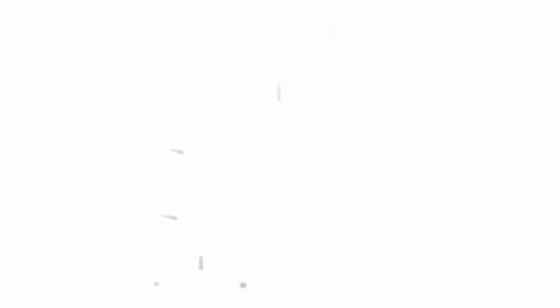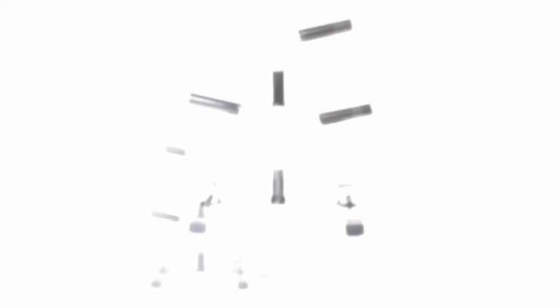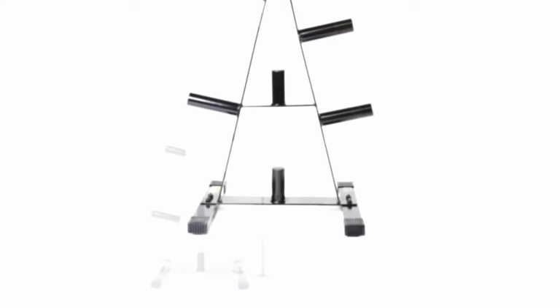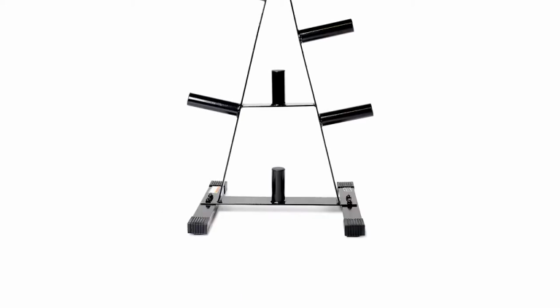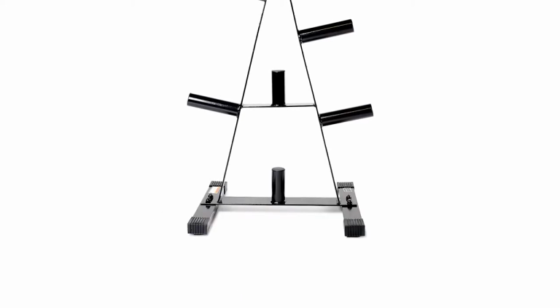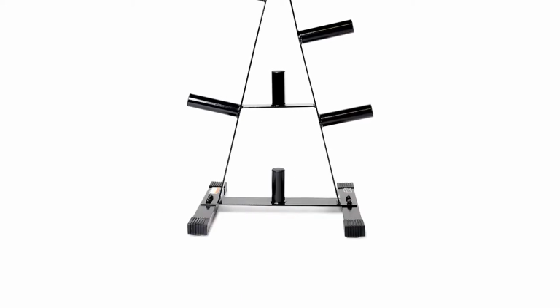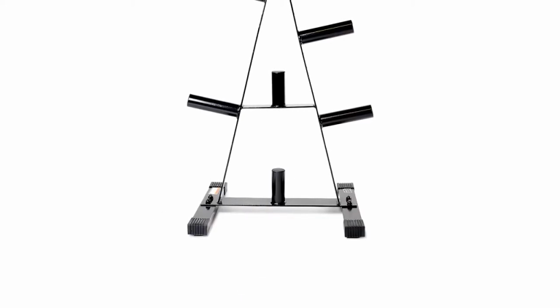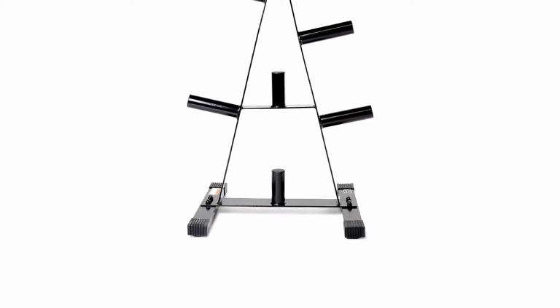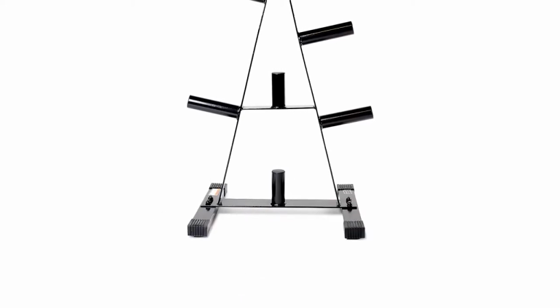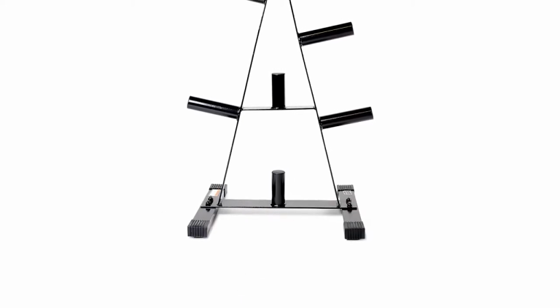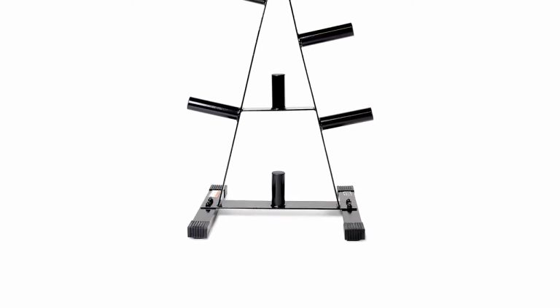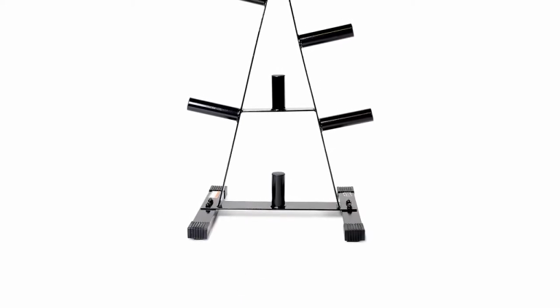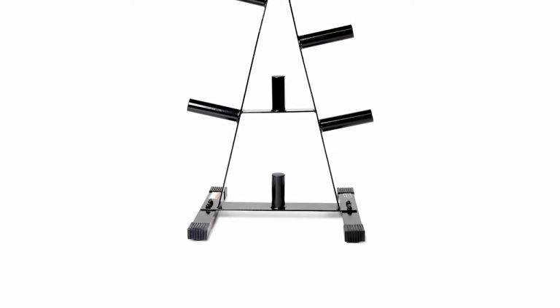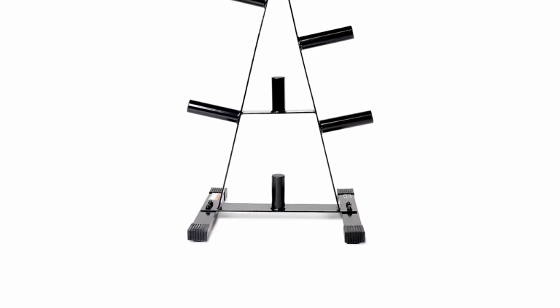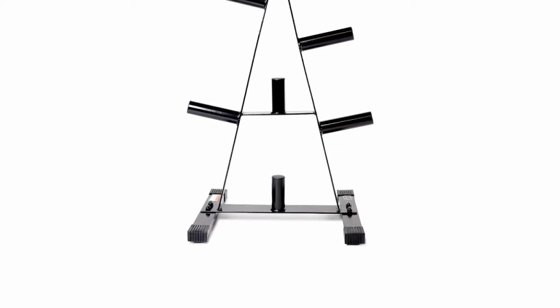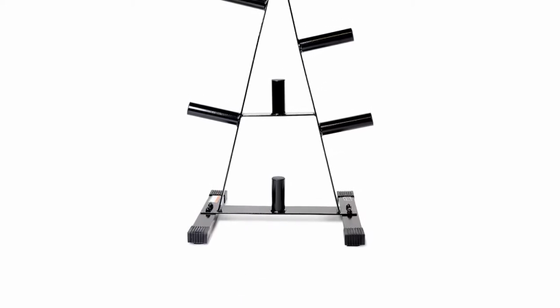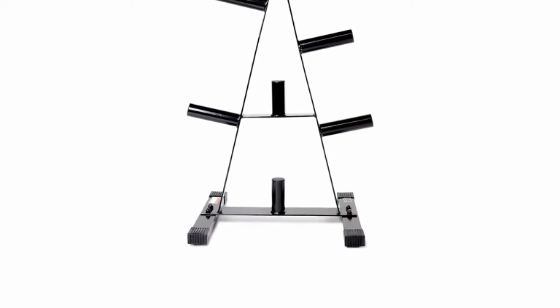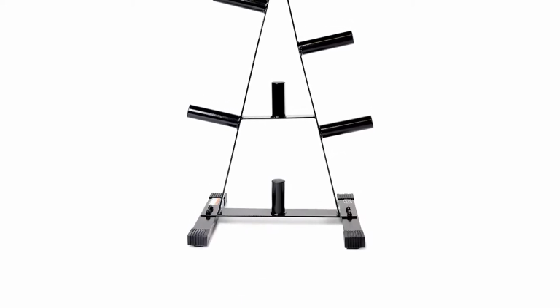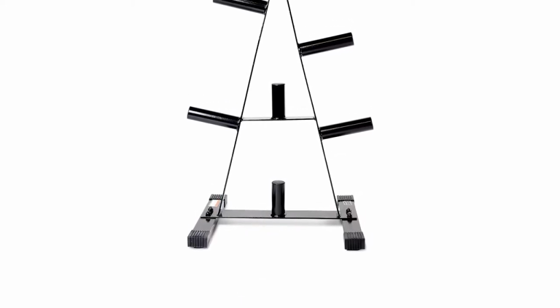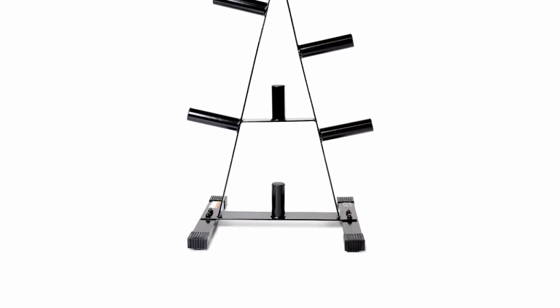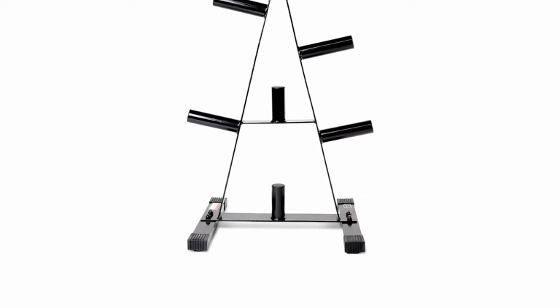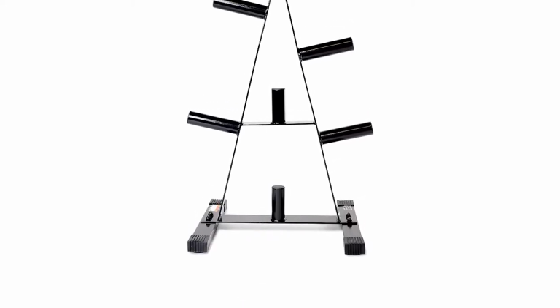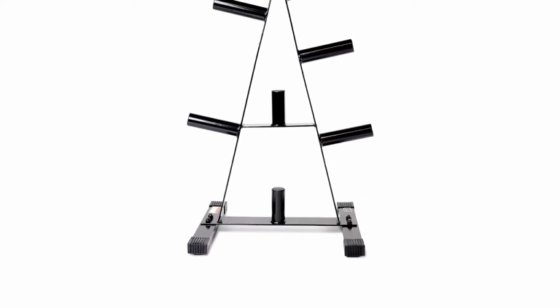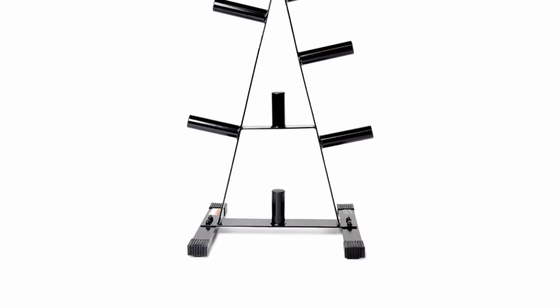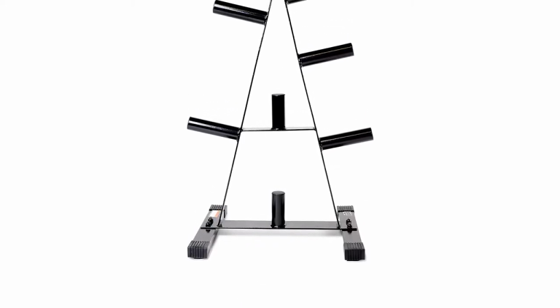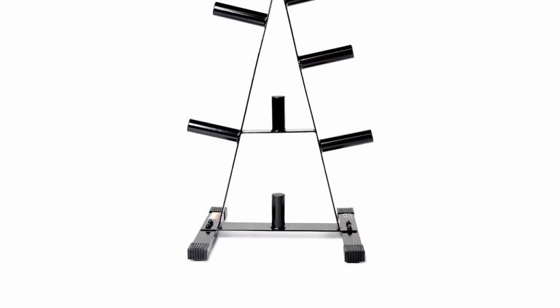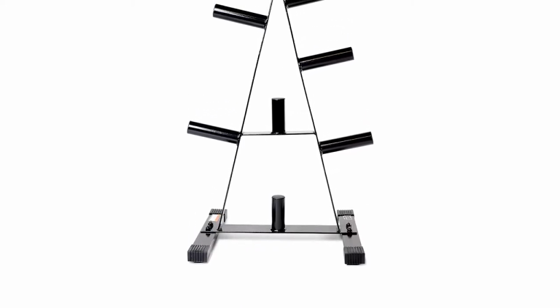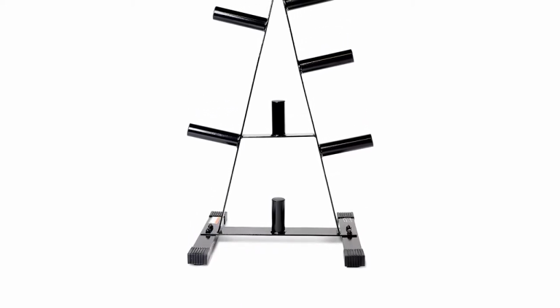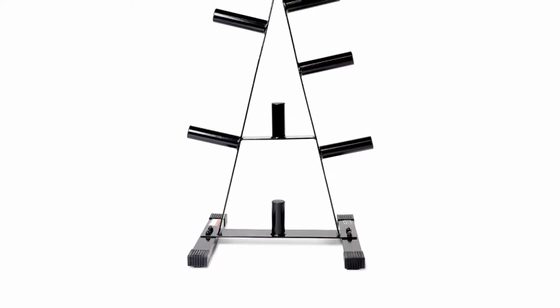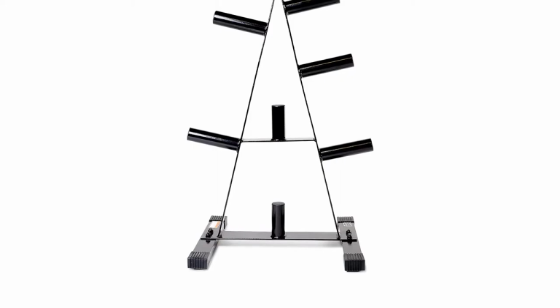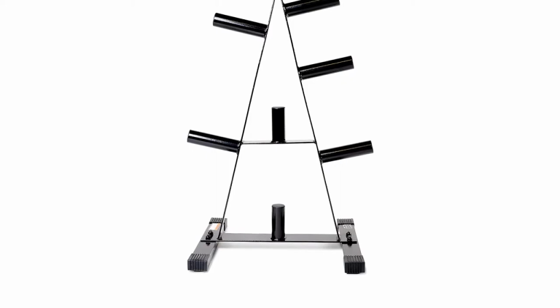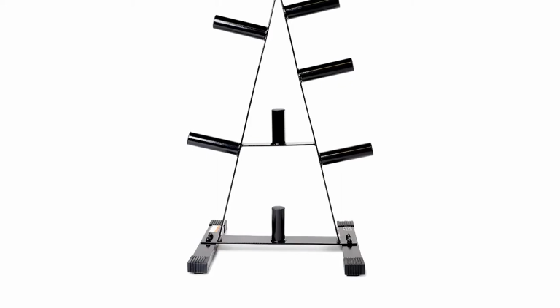Constructed of heavy gauge steel and powder coated, they look great and will last for years.